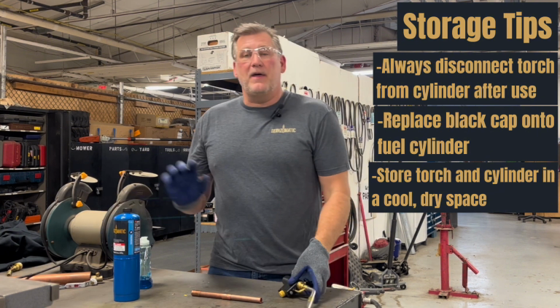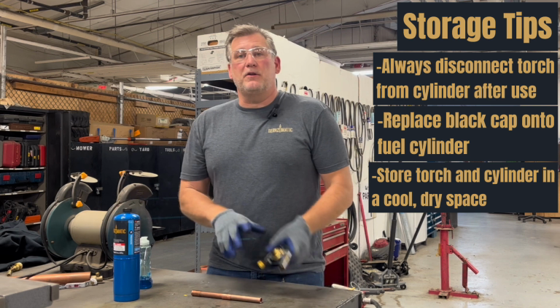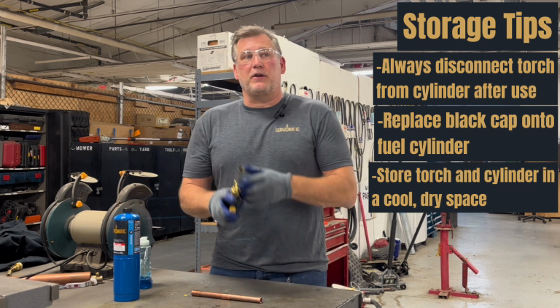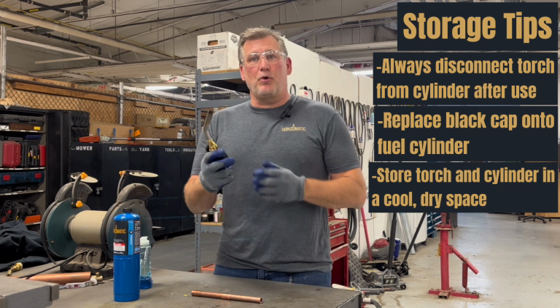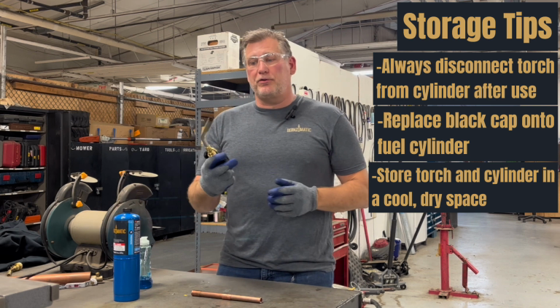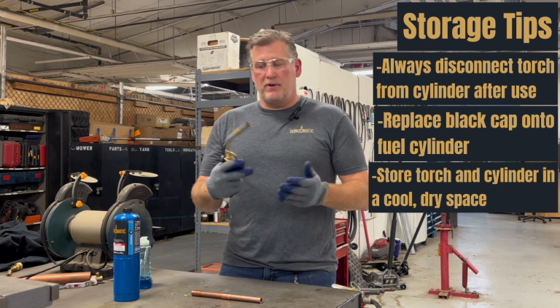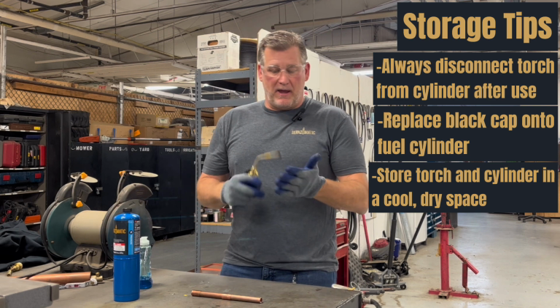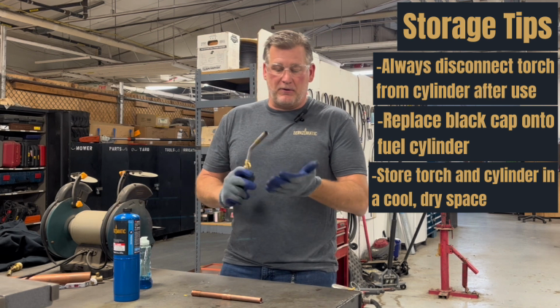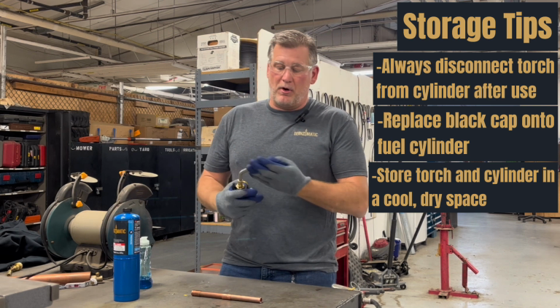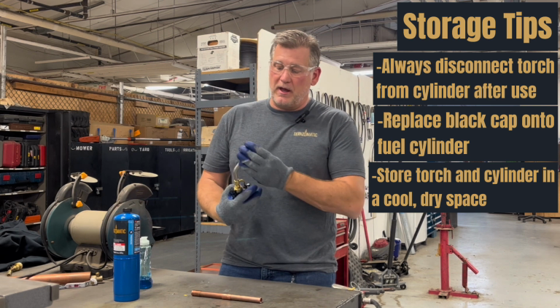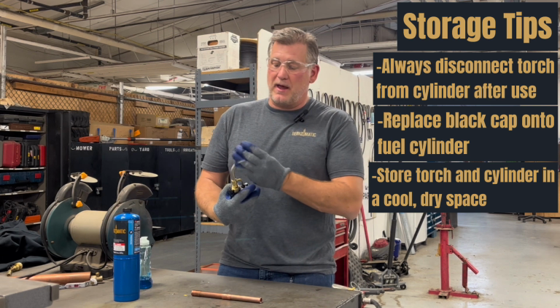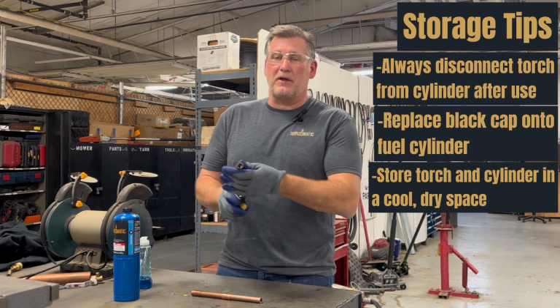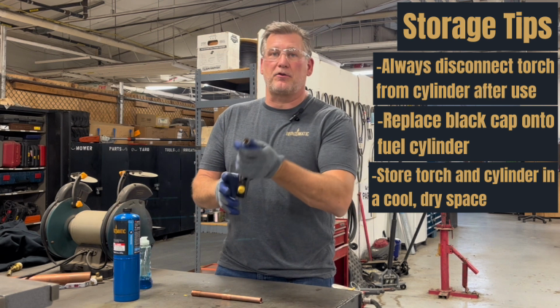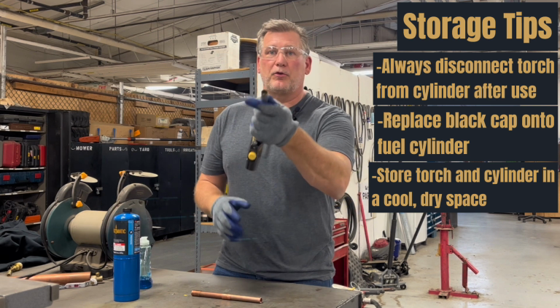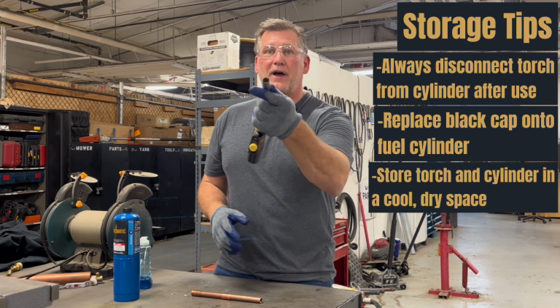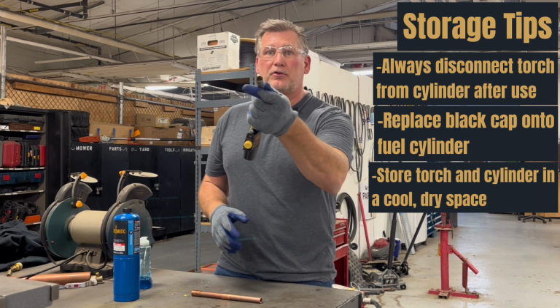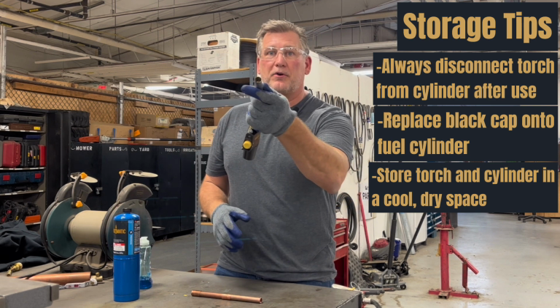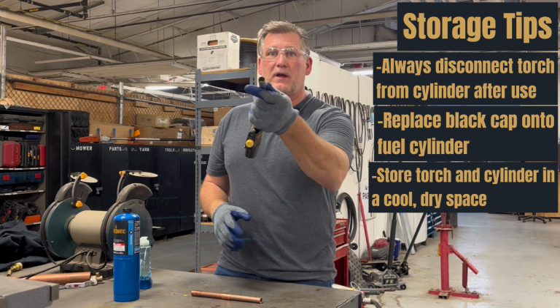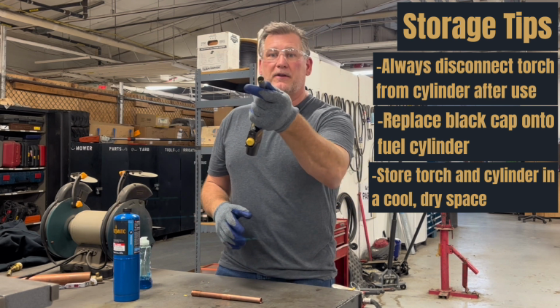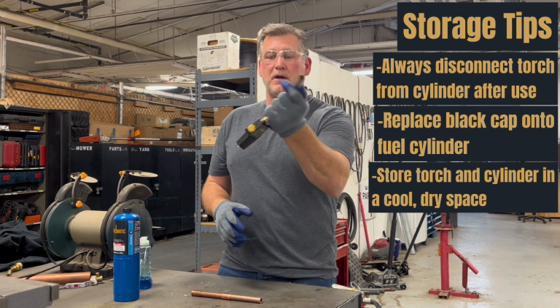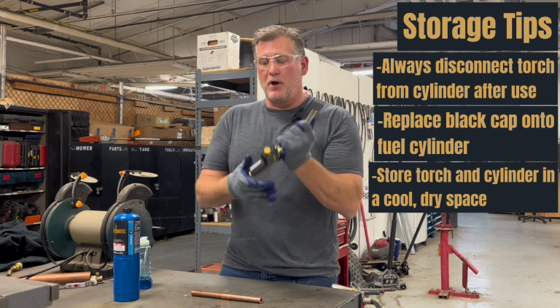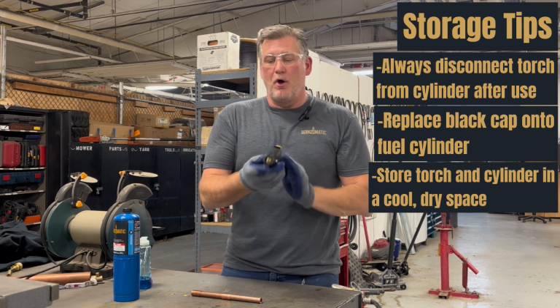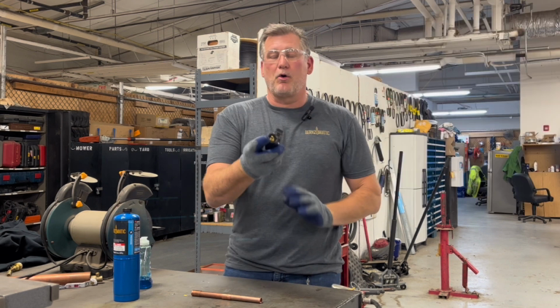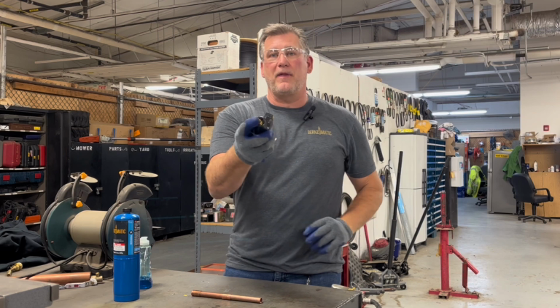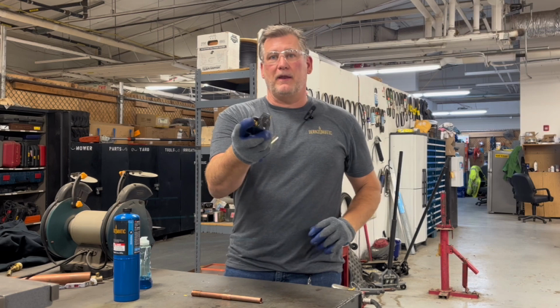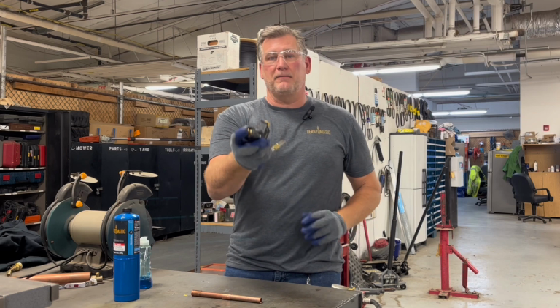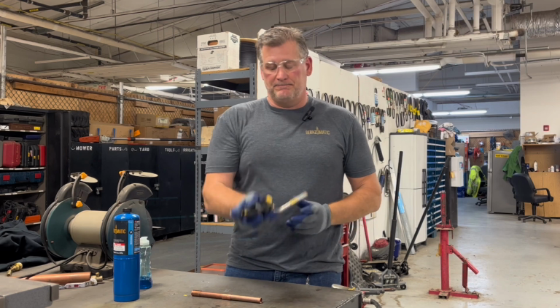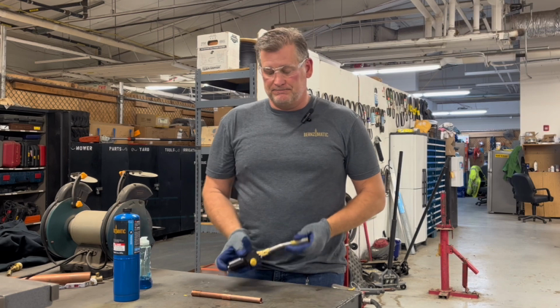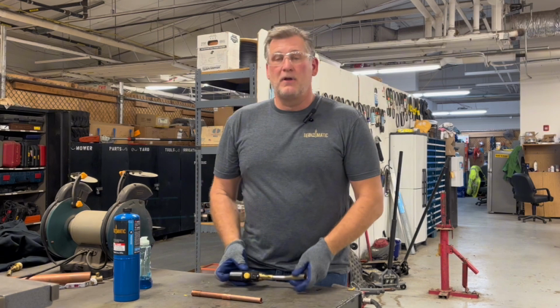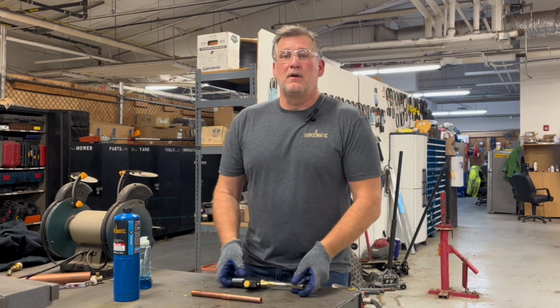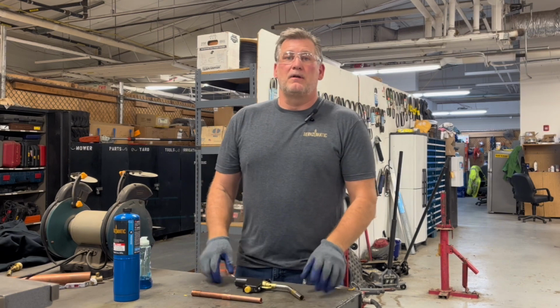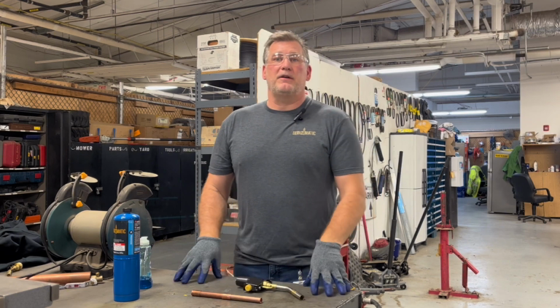Then take your torch and make sure there's no solder debris in the tip or on the inlet. Thank you.